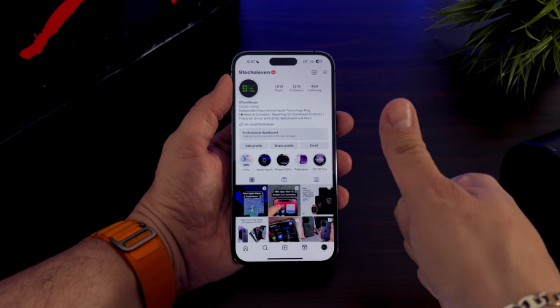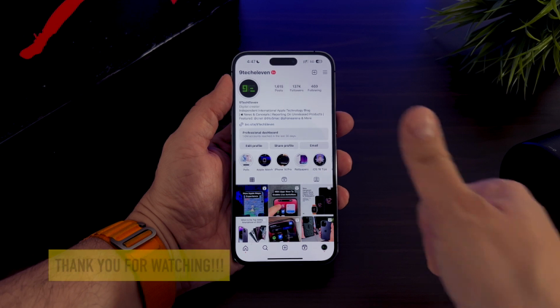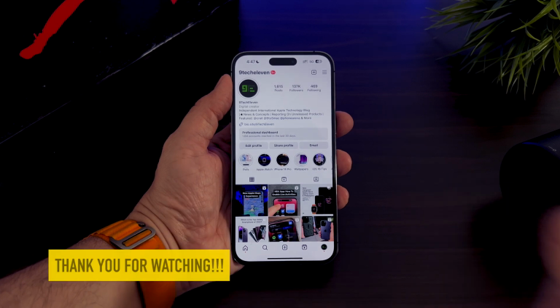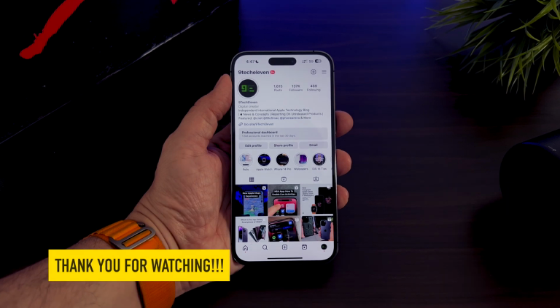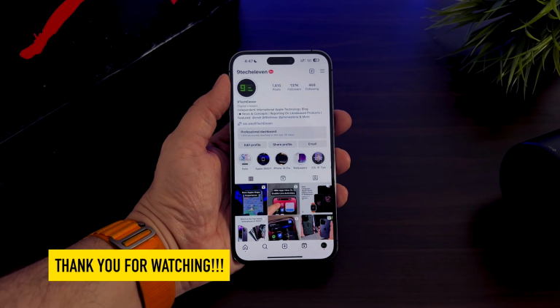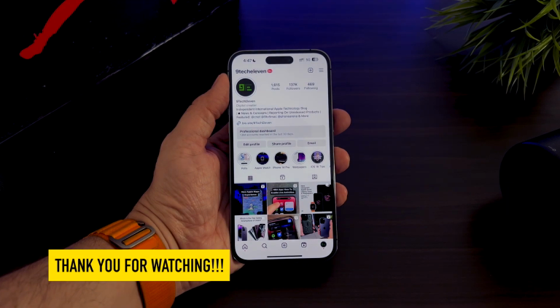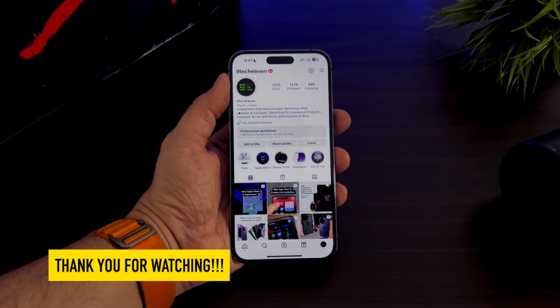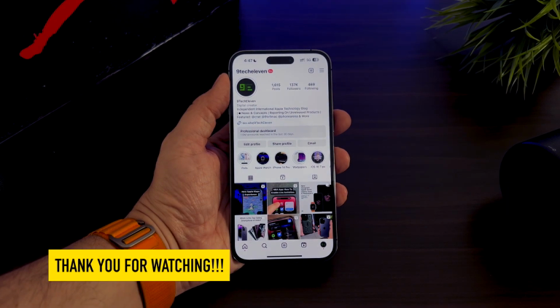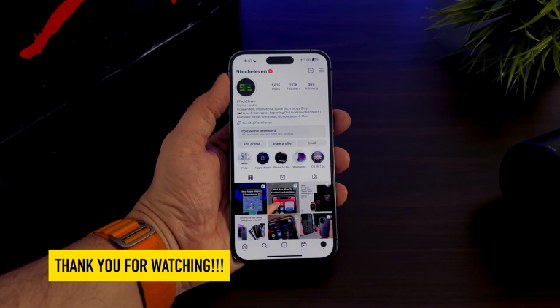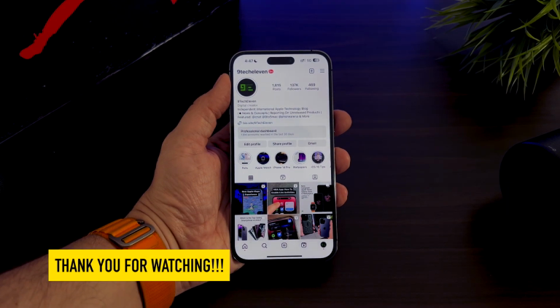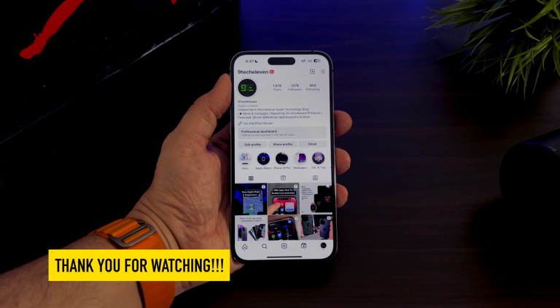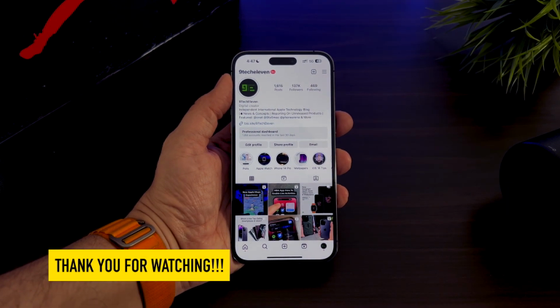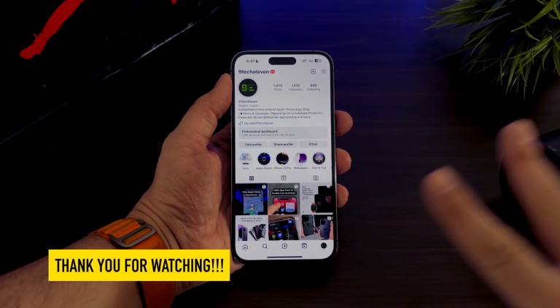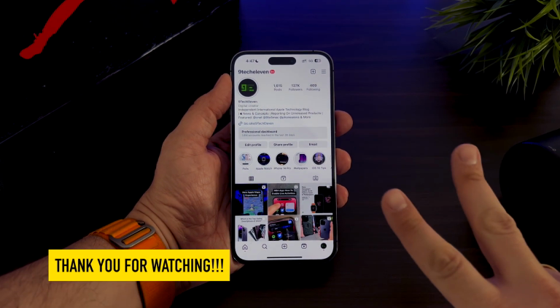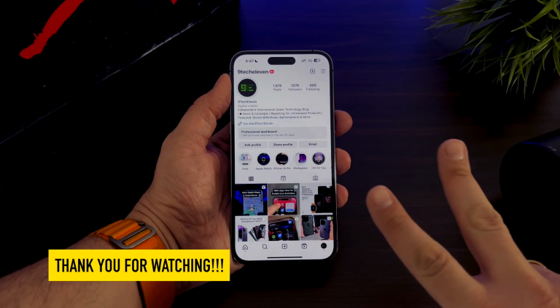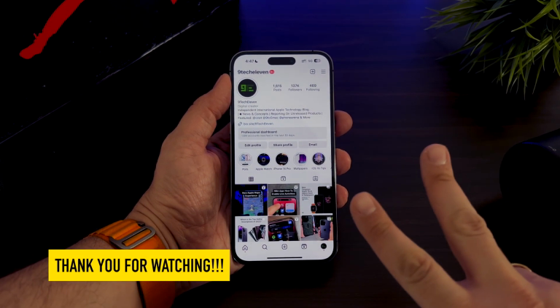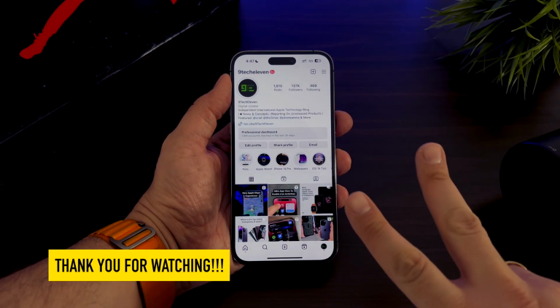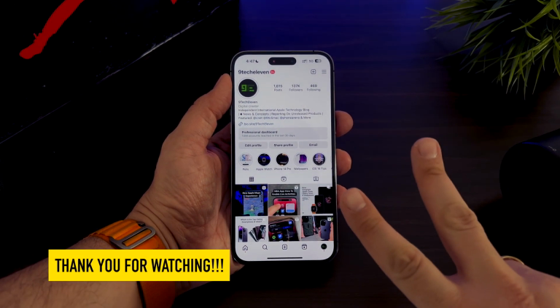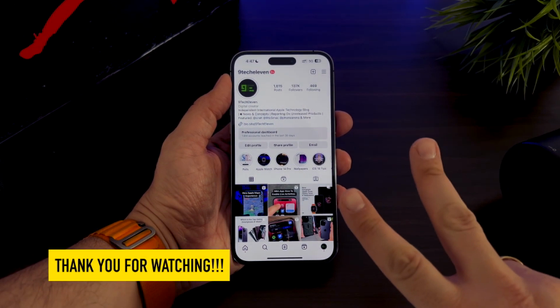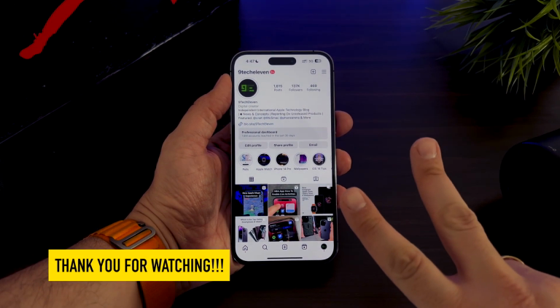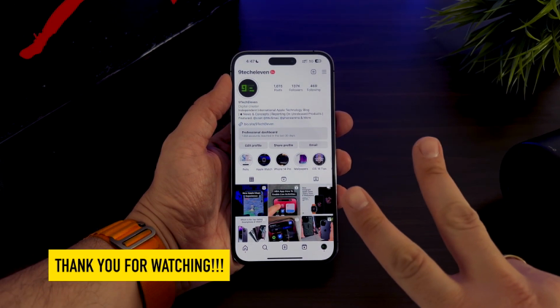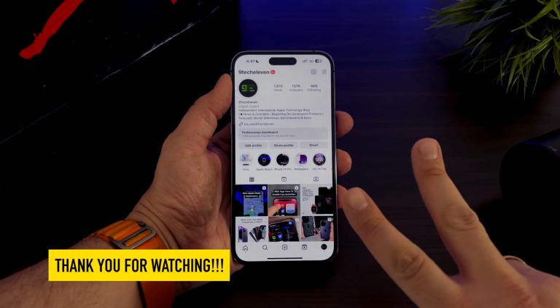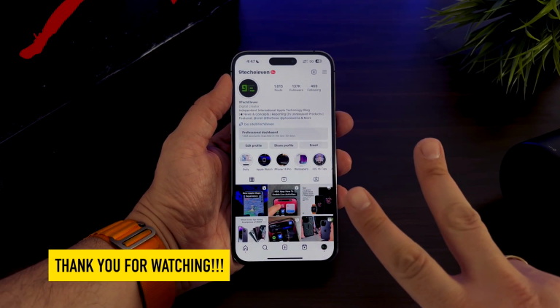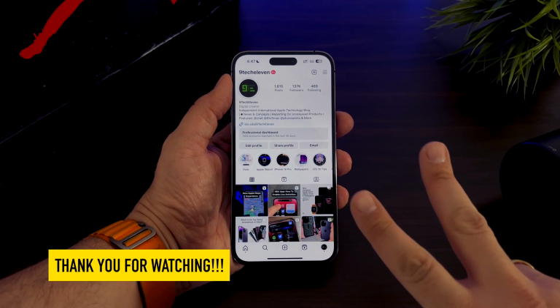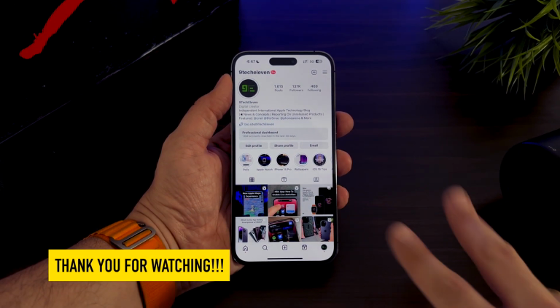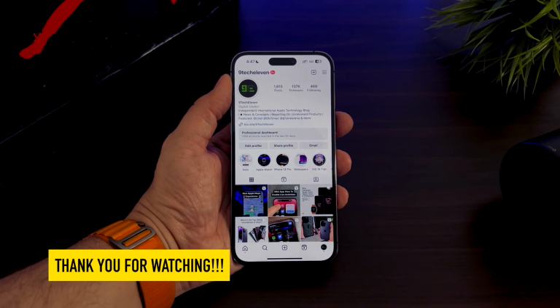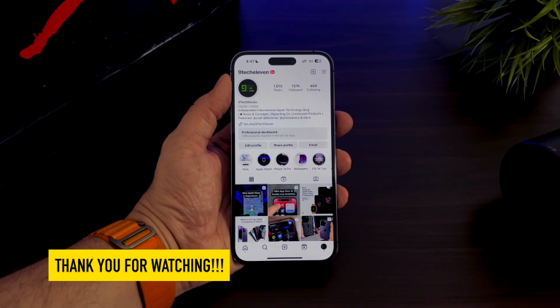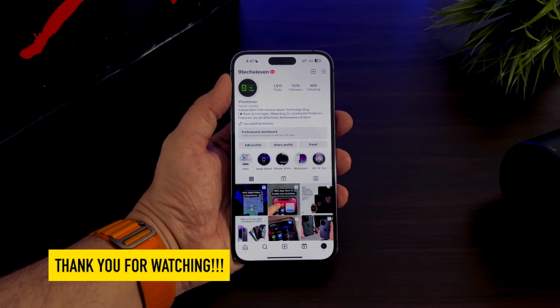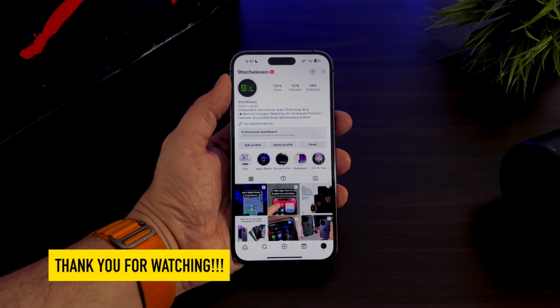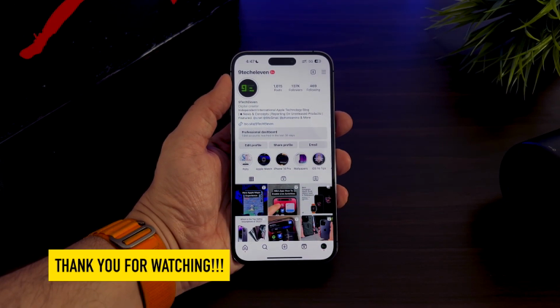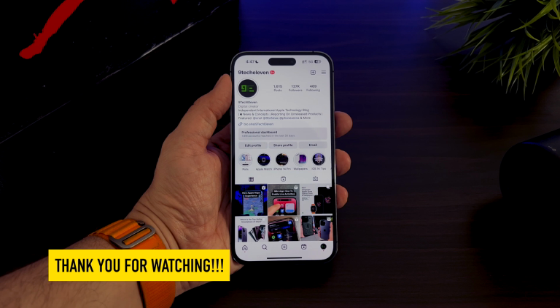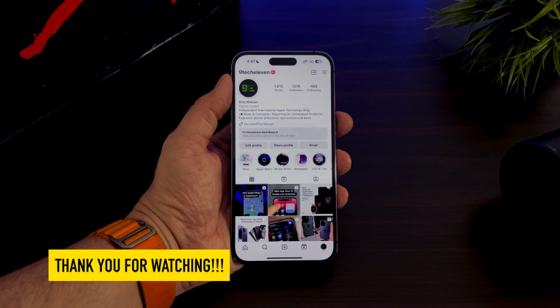So that's it, guys. Thank you for watching this video. Stay tuned on Nine Tech 11 for more iOS 16 coverage.